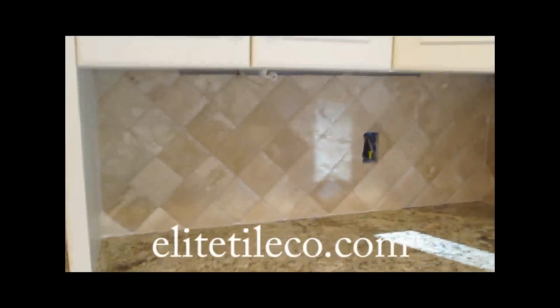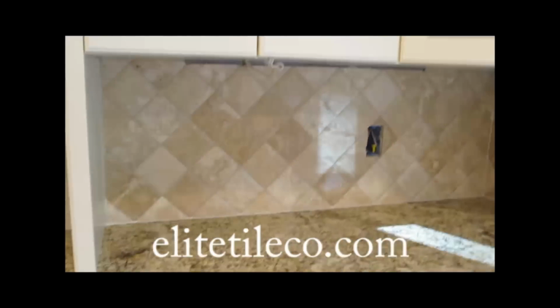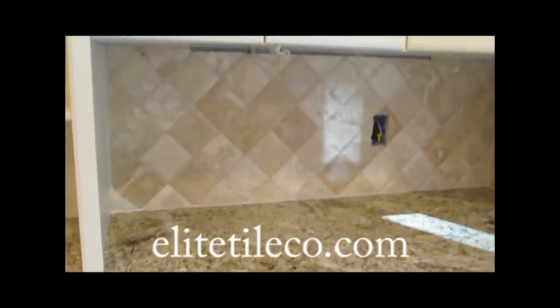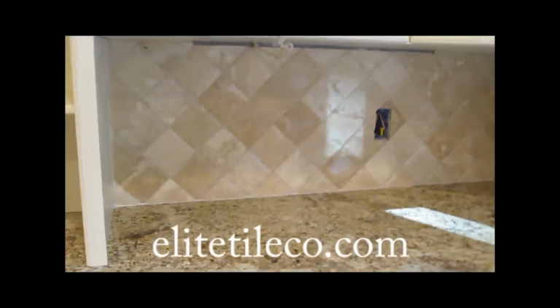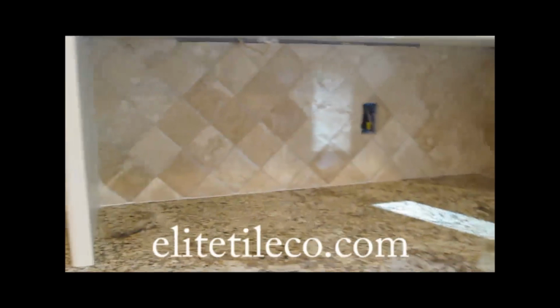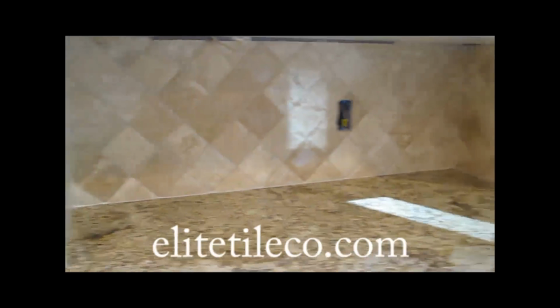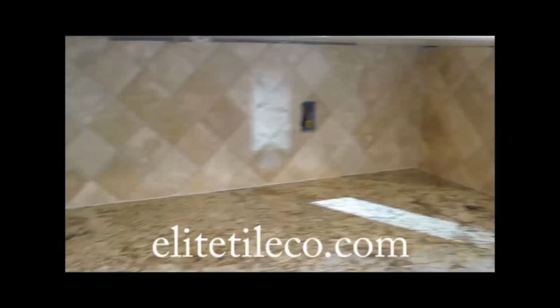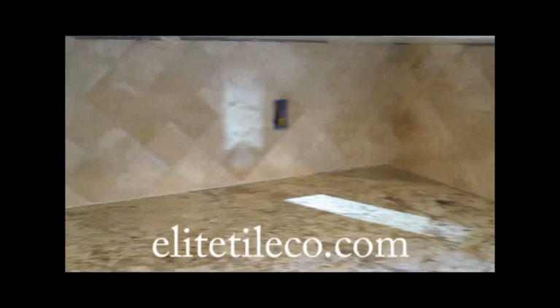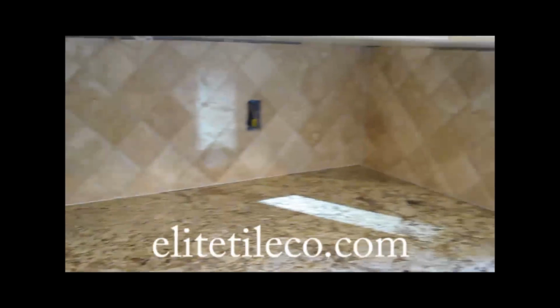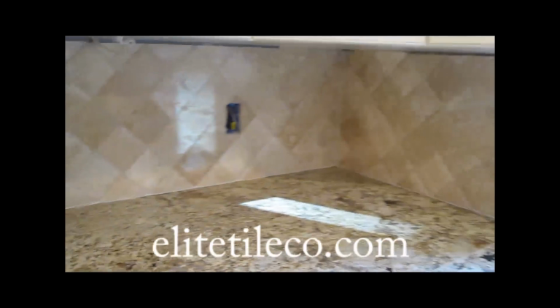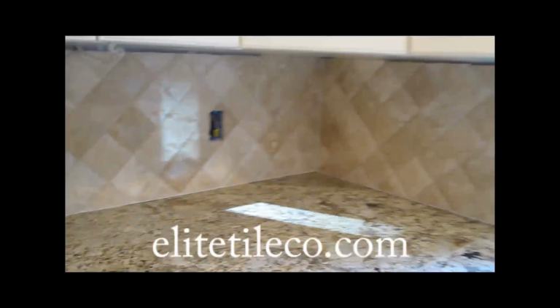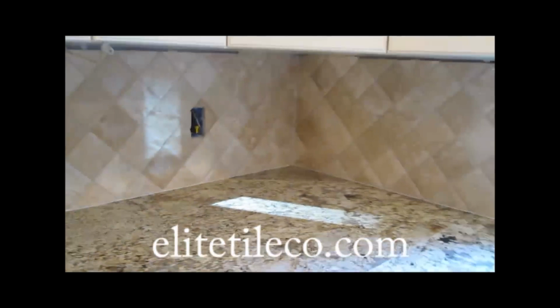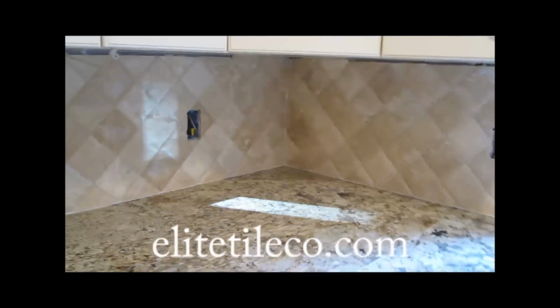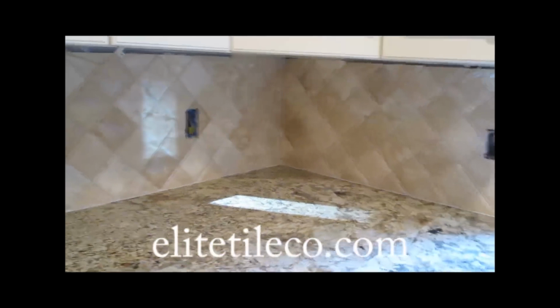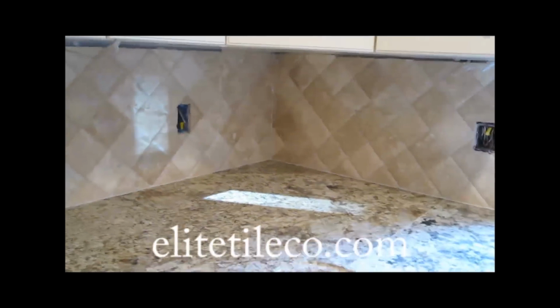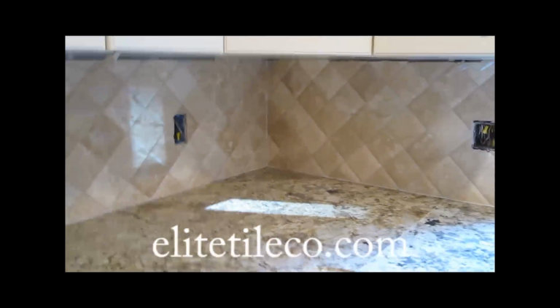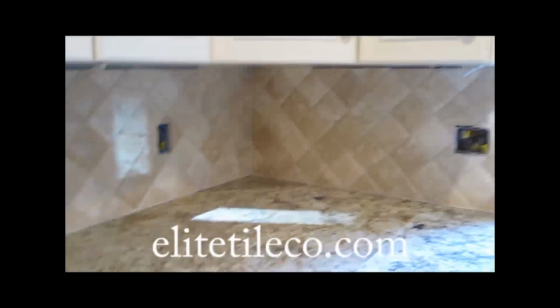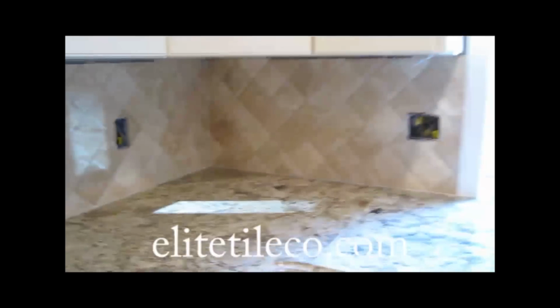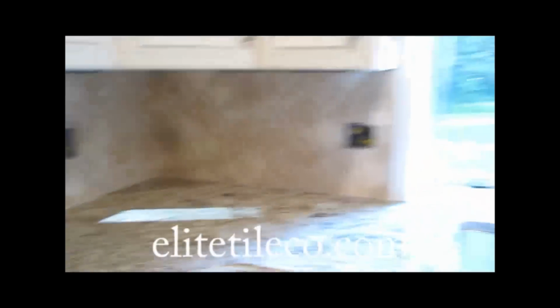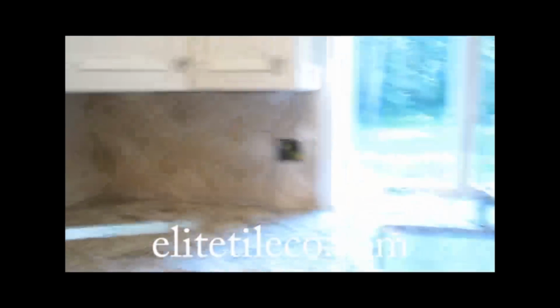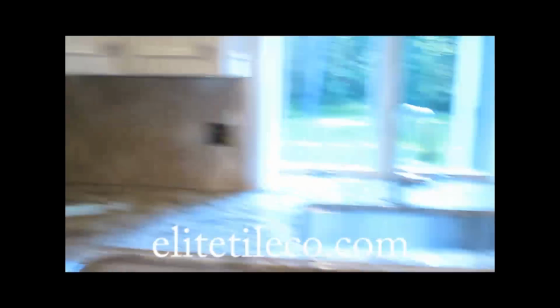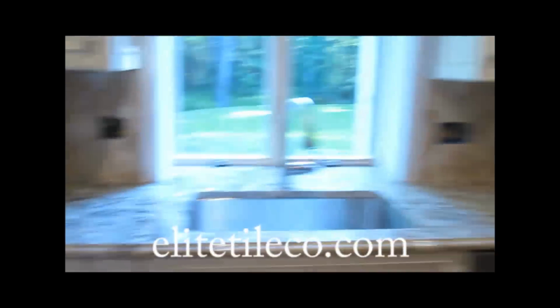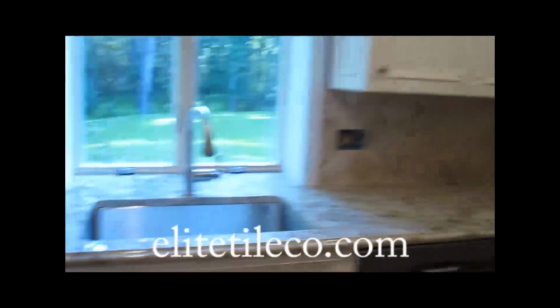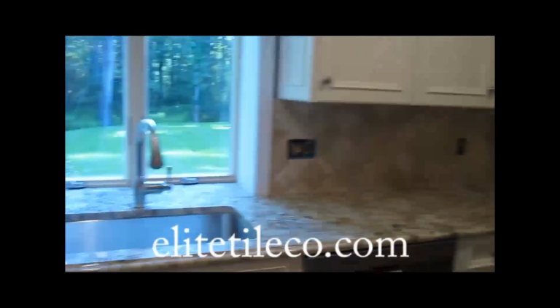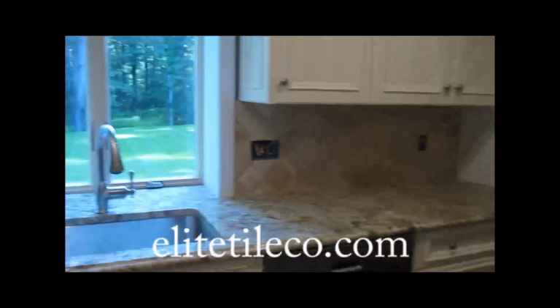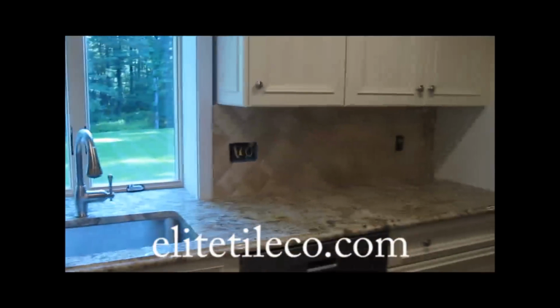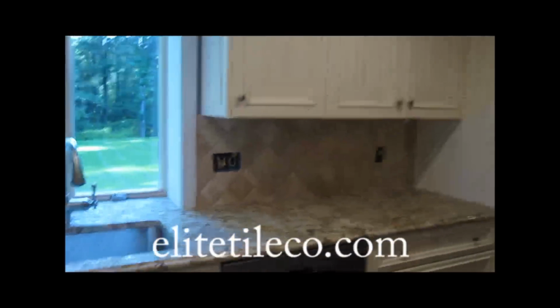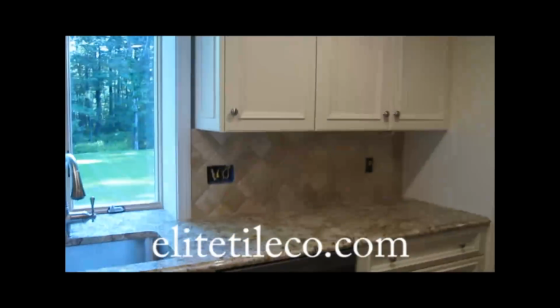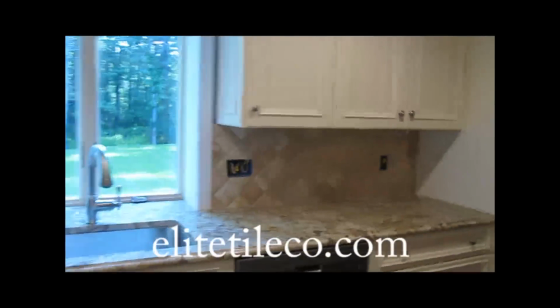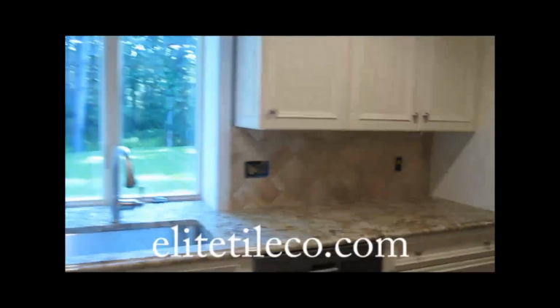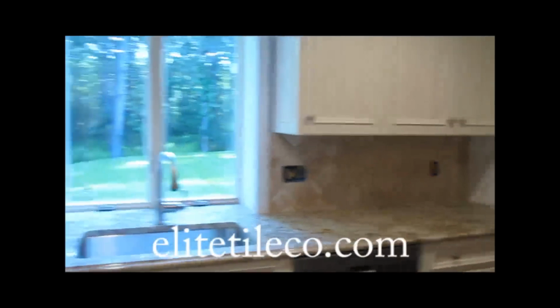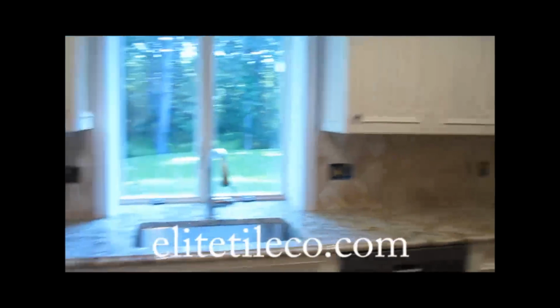There it is — all grouted and caulked and finished up. Quick, easy, simple.